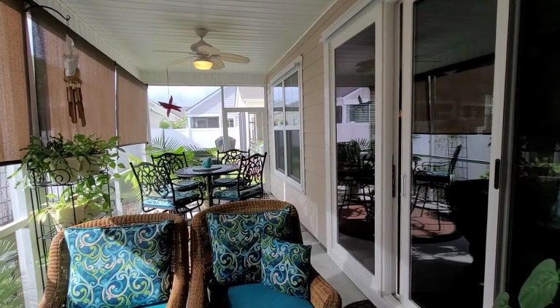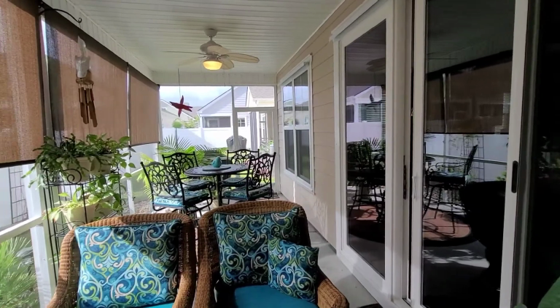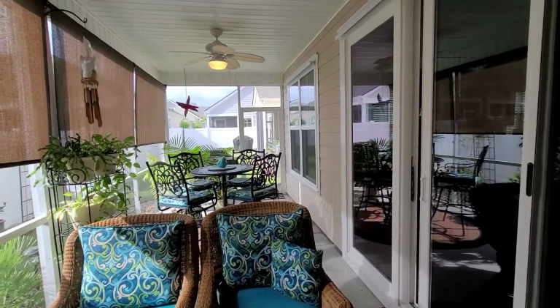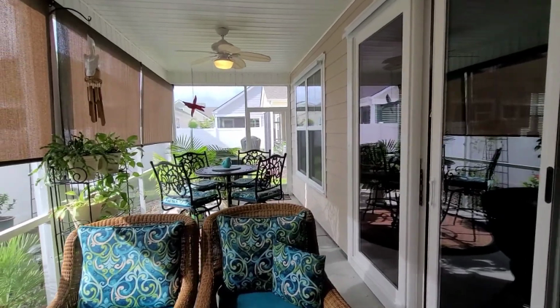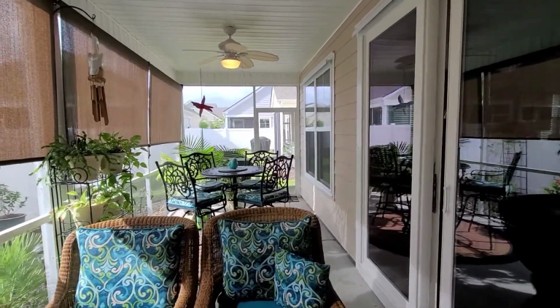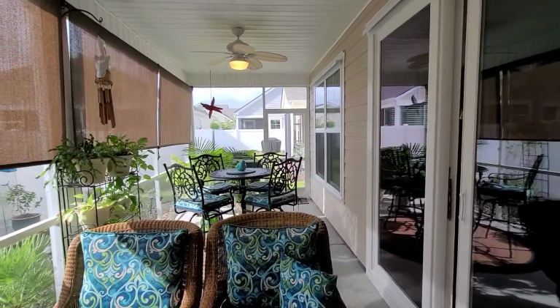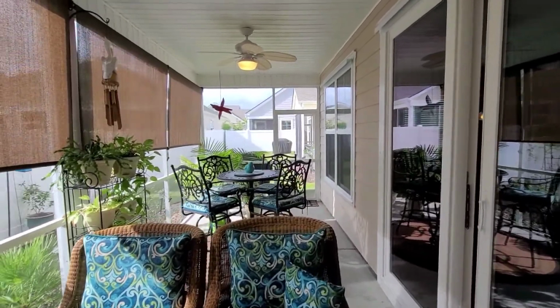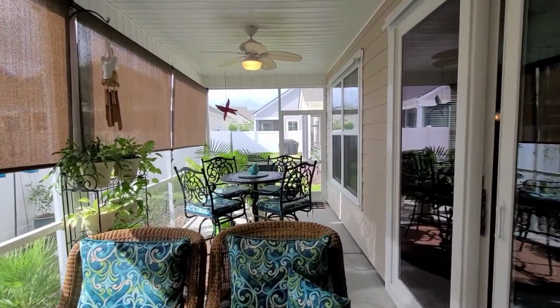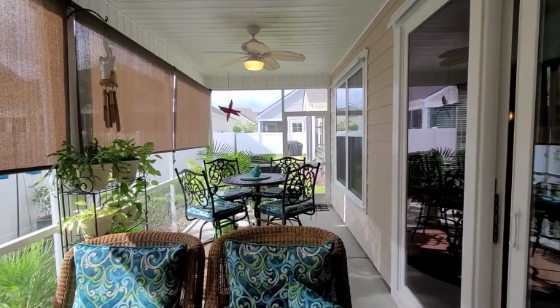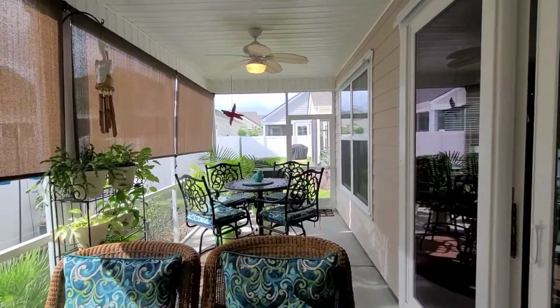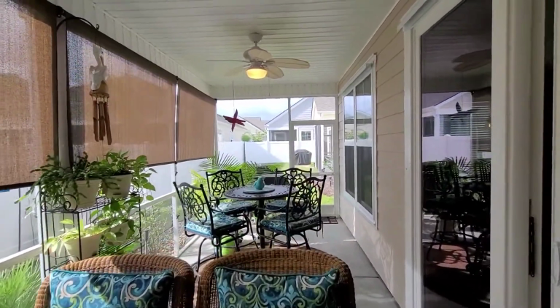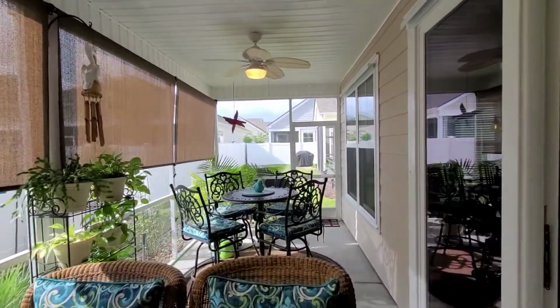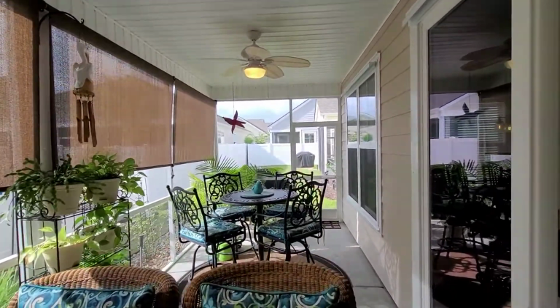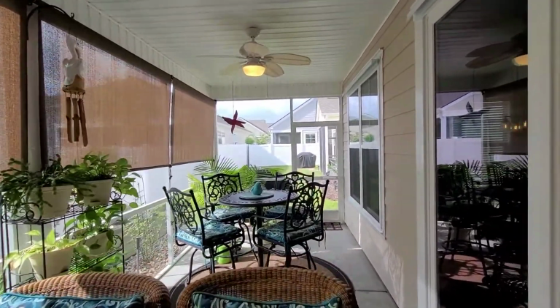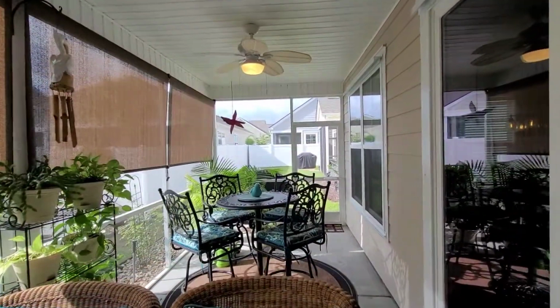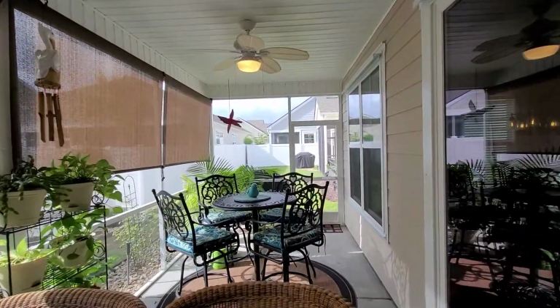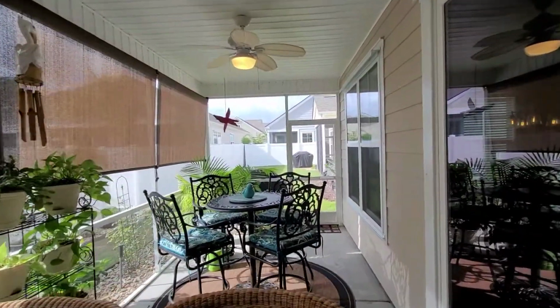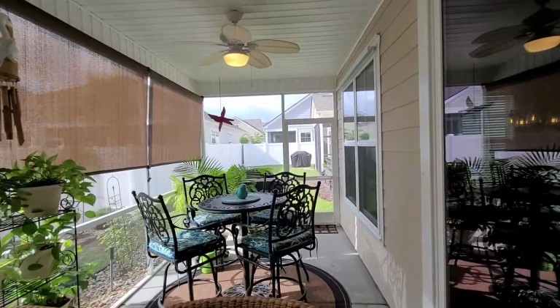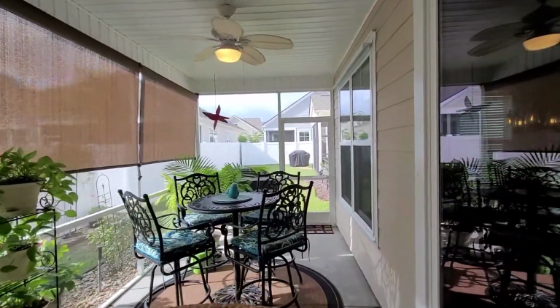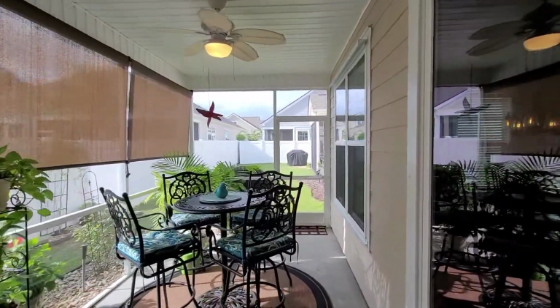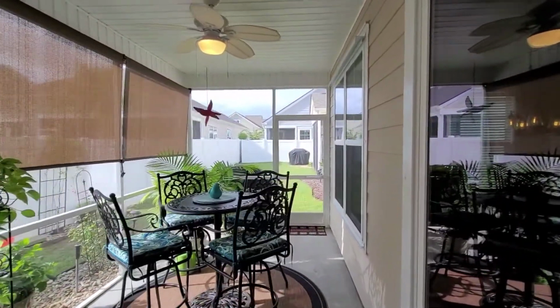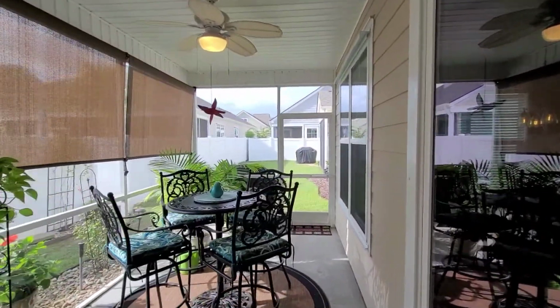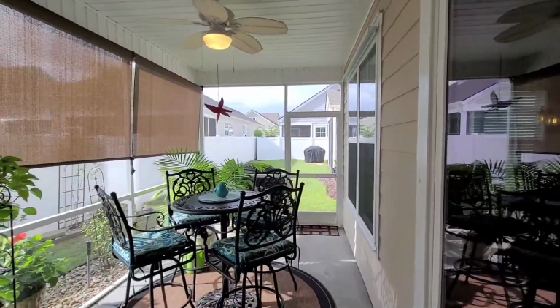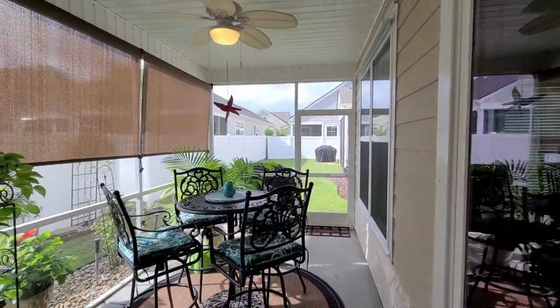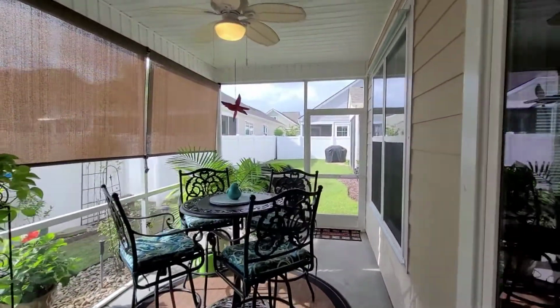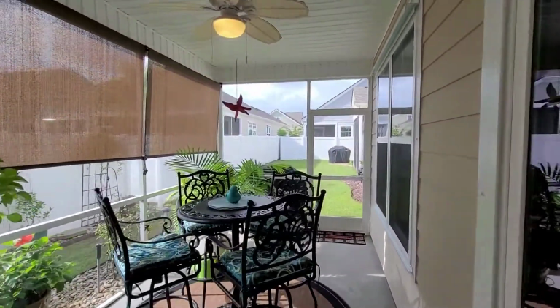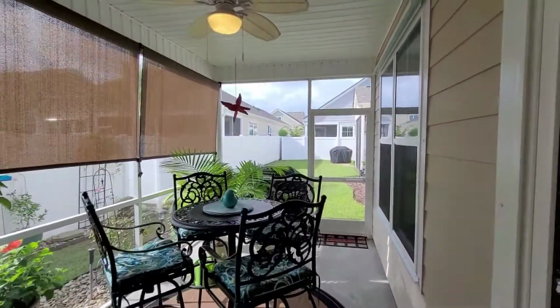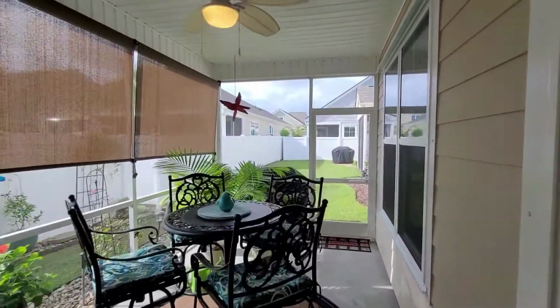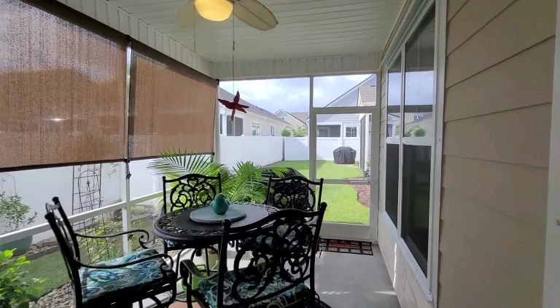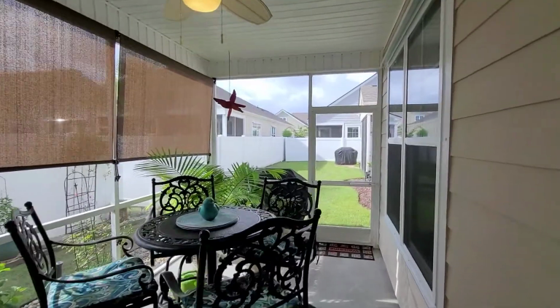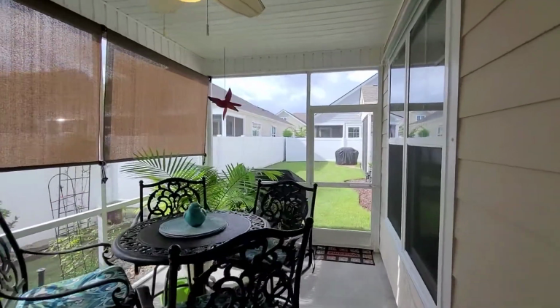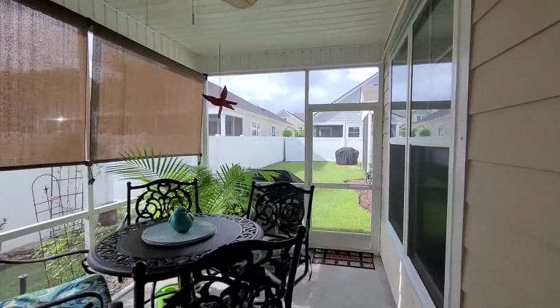There's a large screen porch with two ceiling fans and upgraded light fixtures throughout the house.